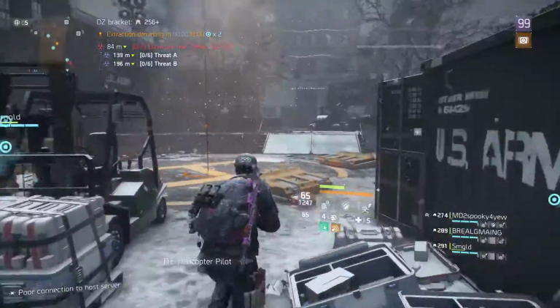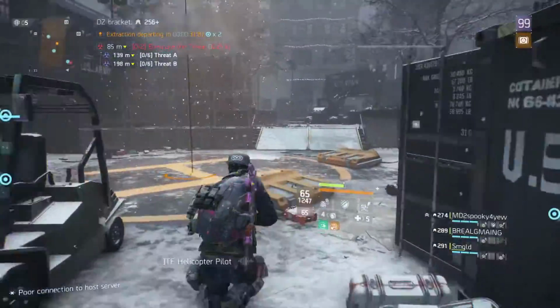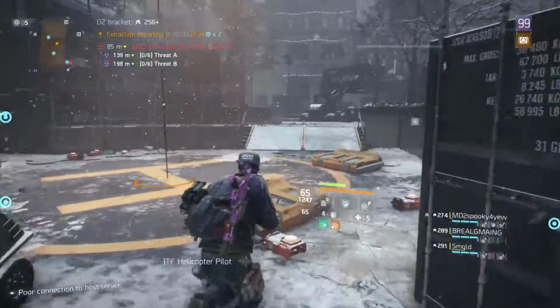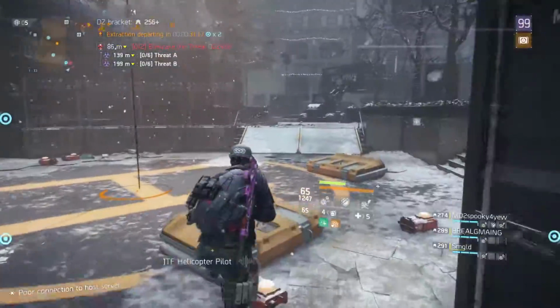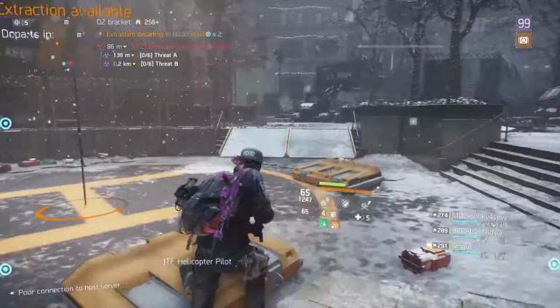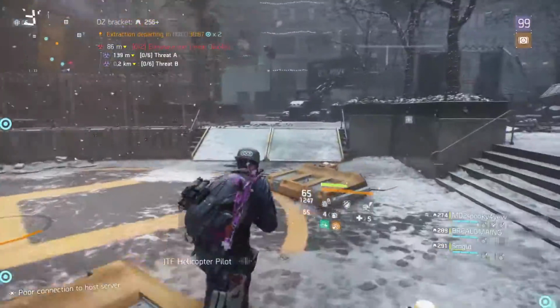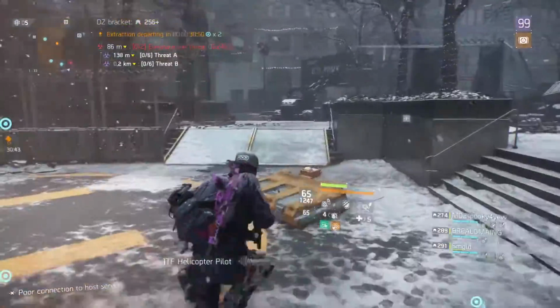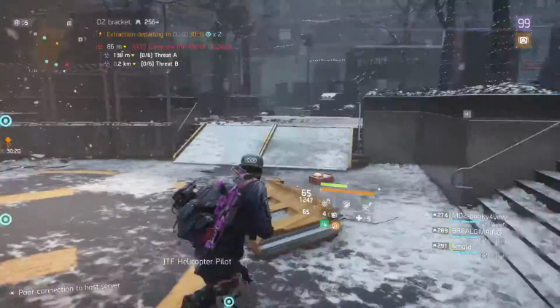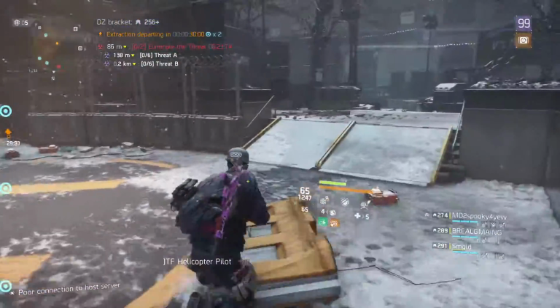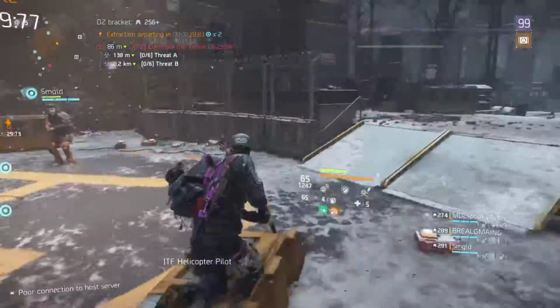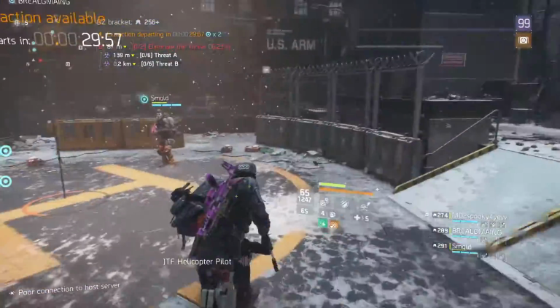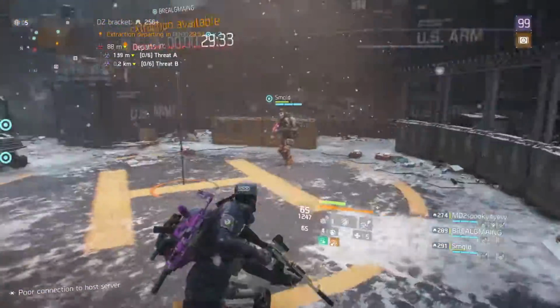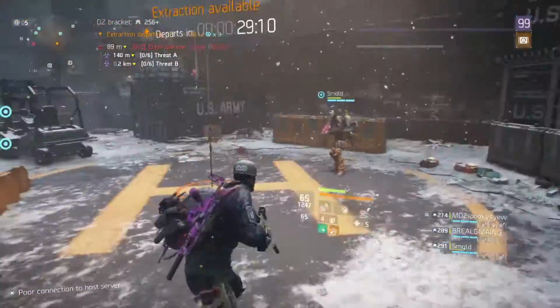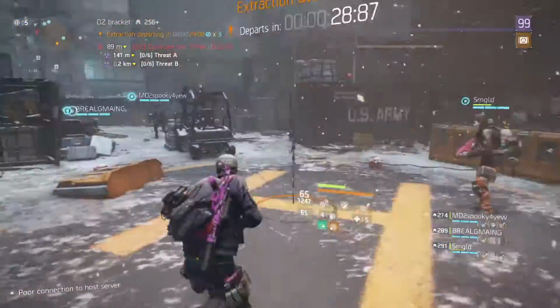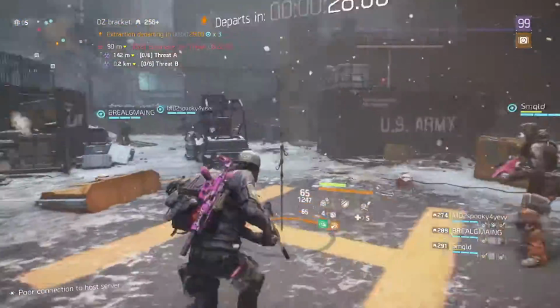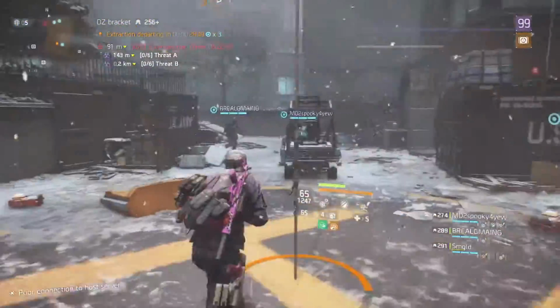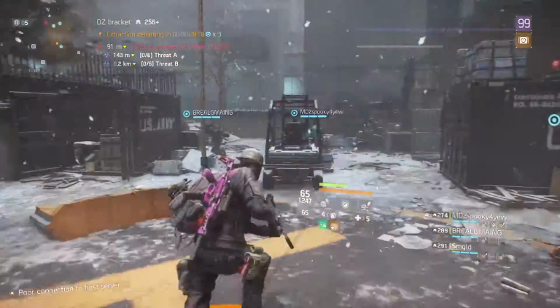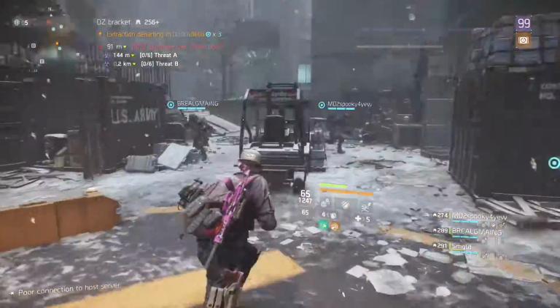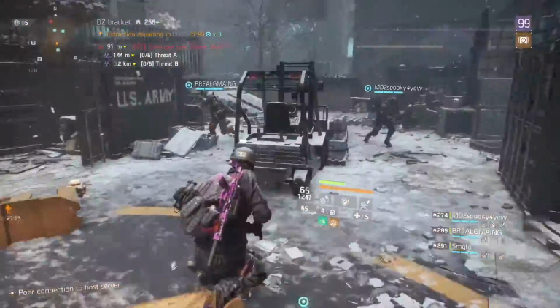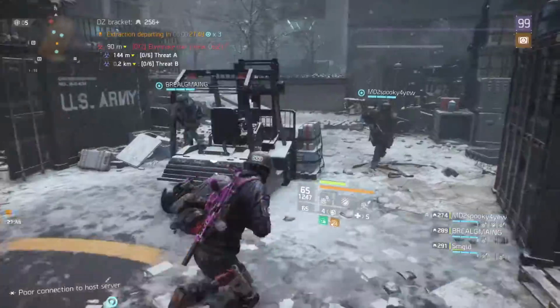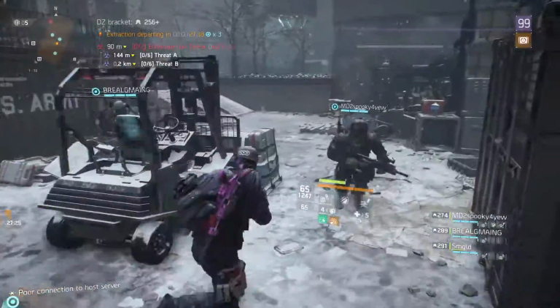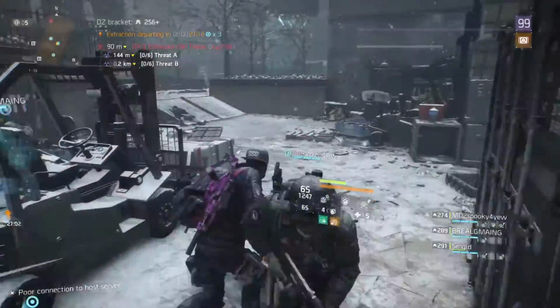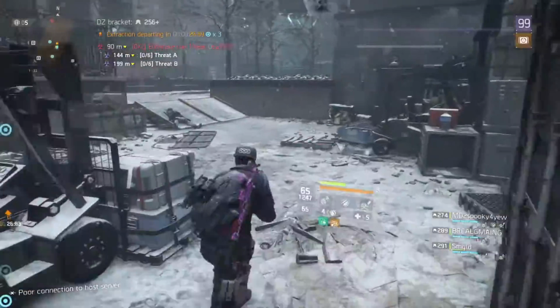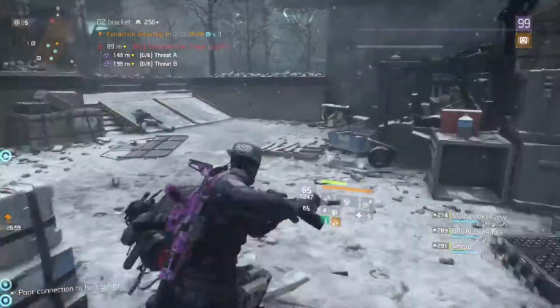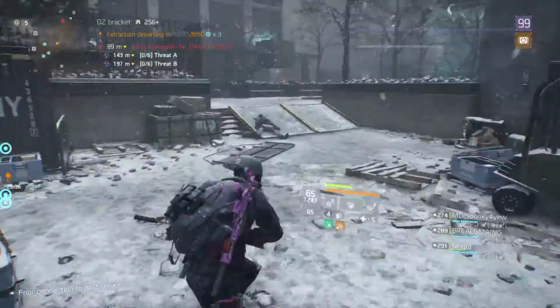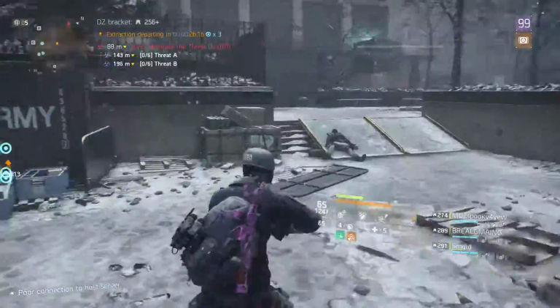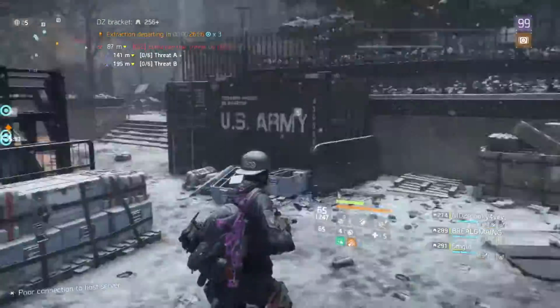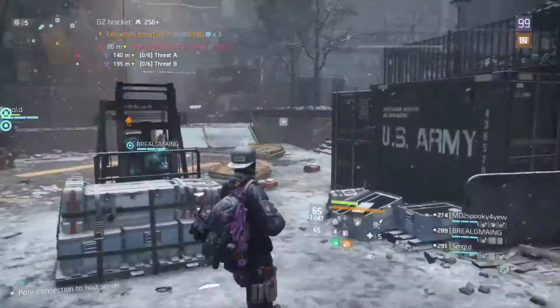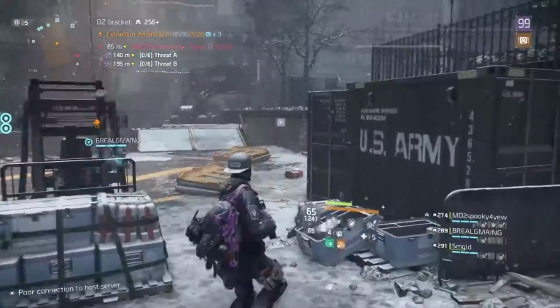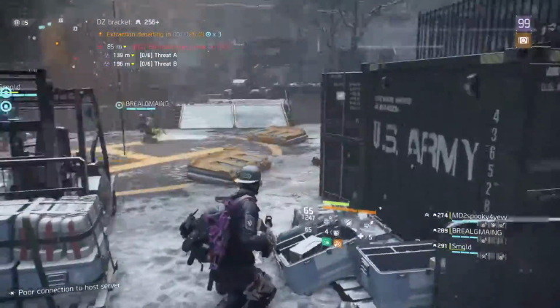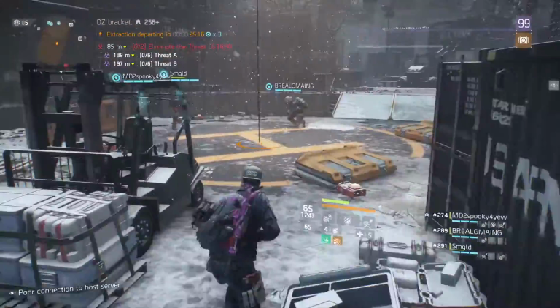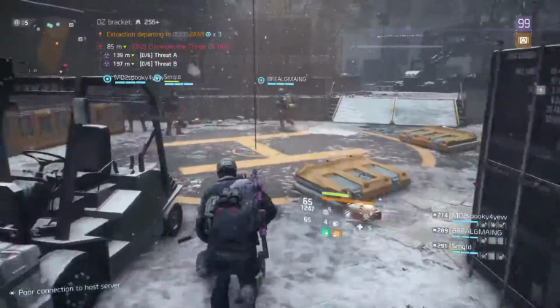30 seconds until extraction complete. What do you do when you kill people in the higher ranks that are rogue? Get back to zone 1 and start again.